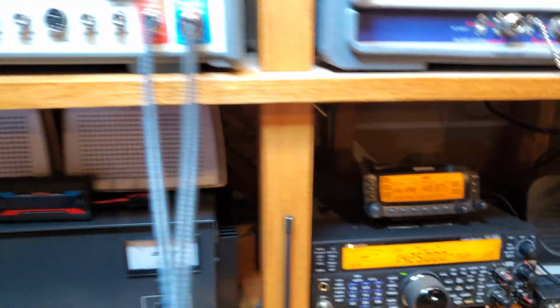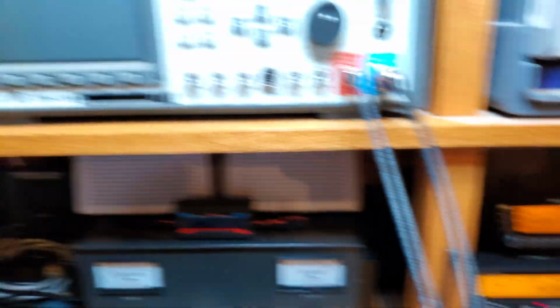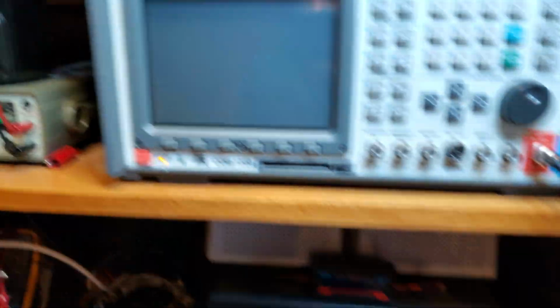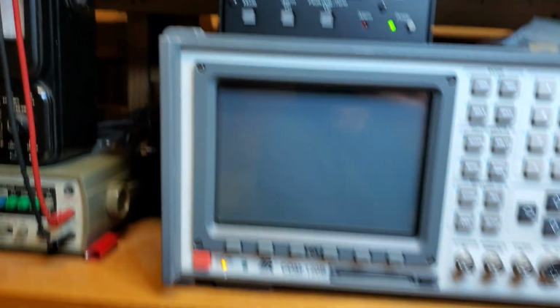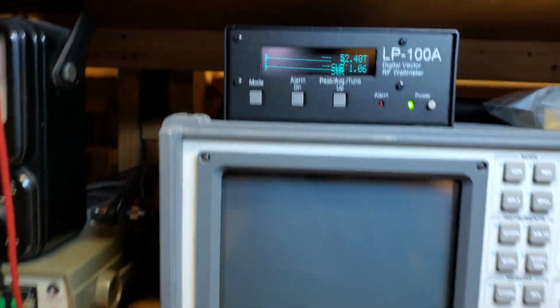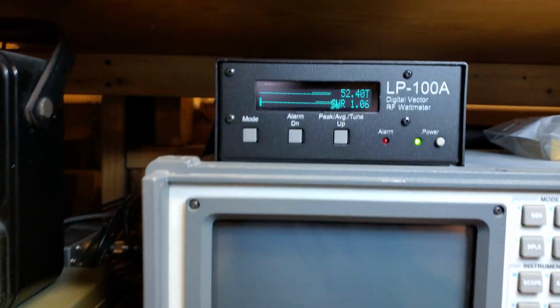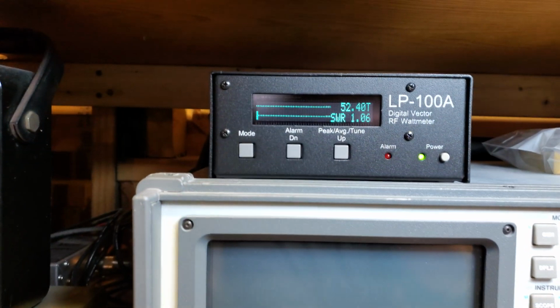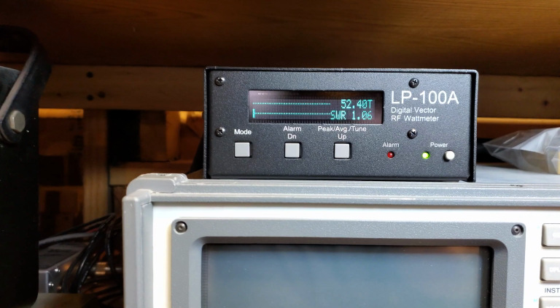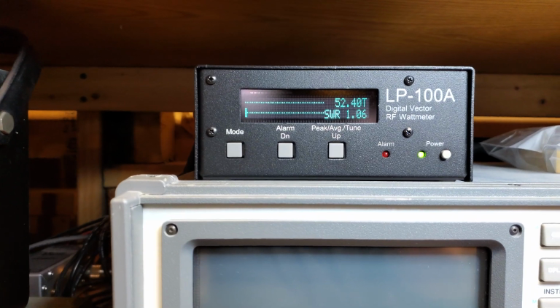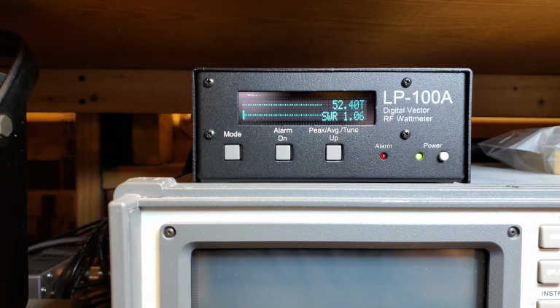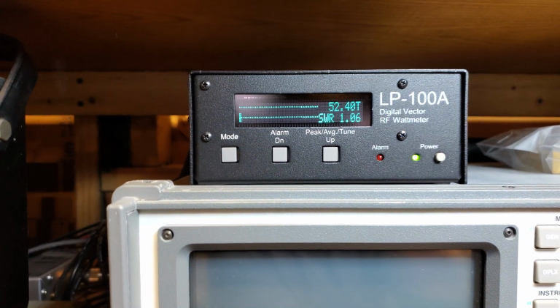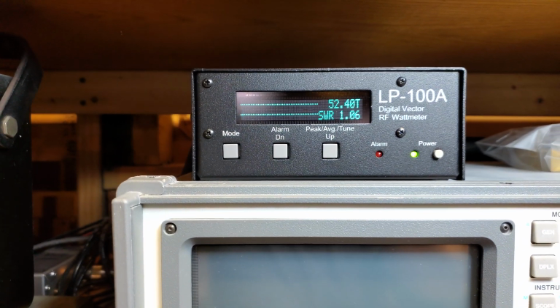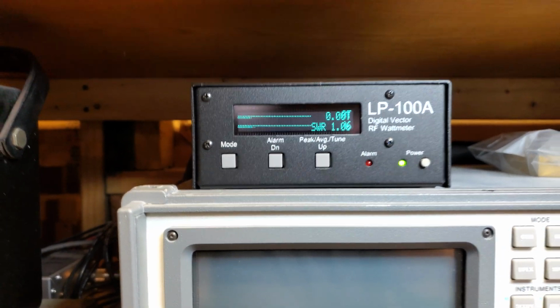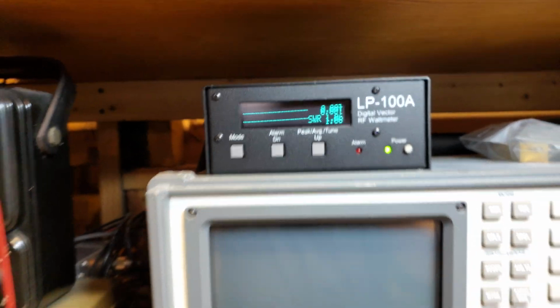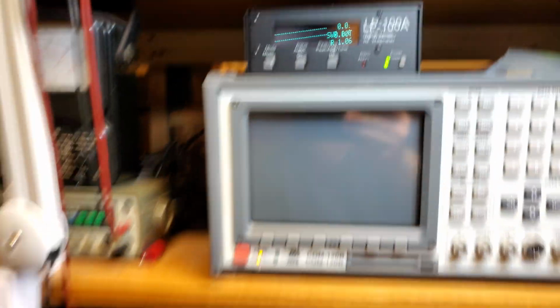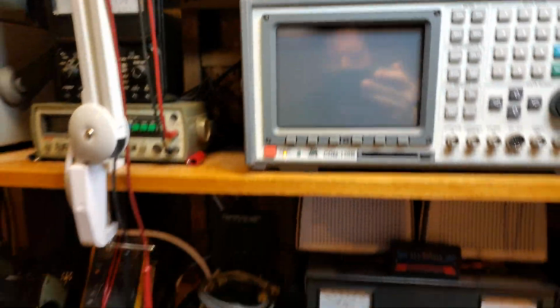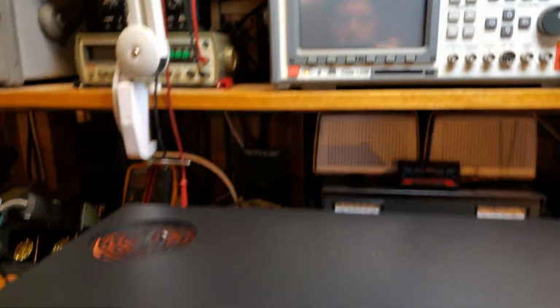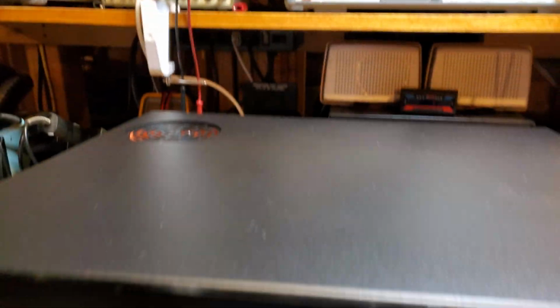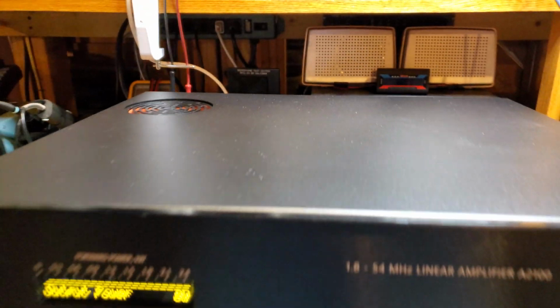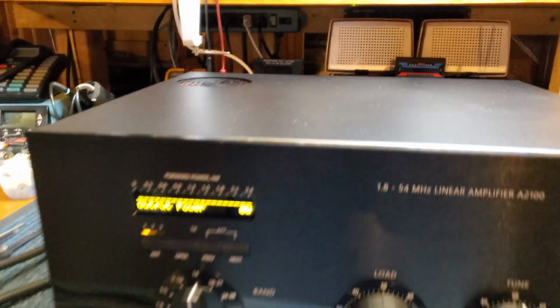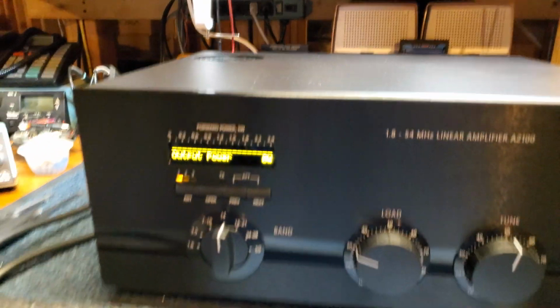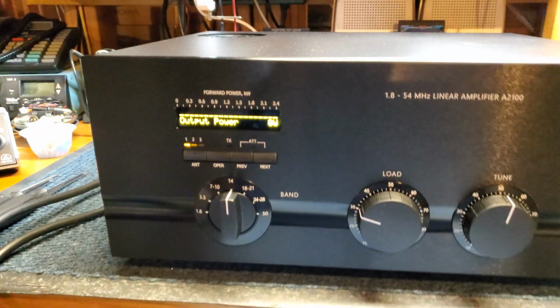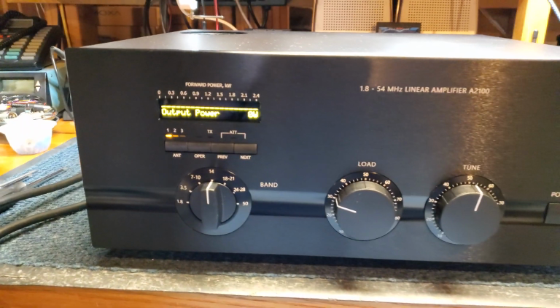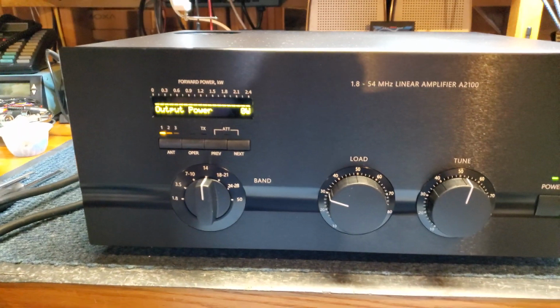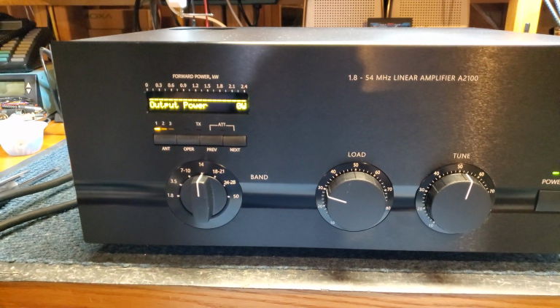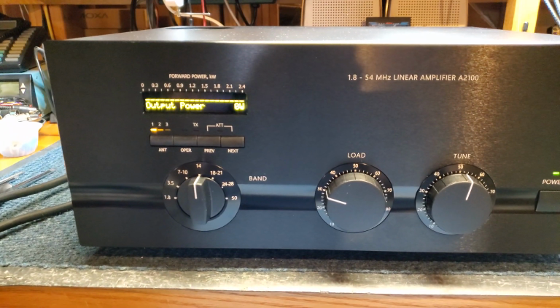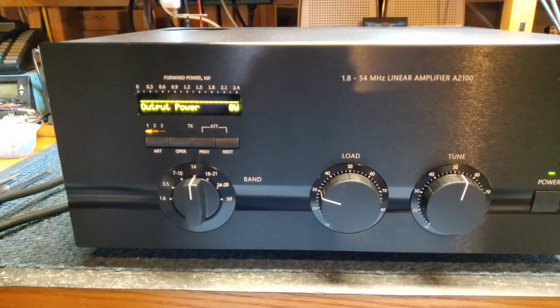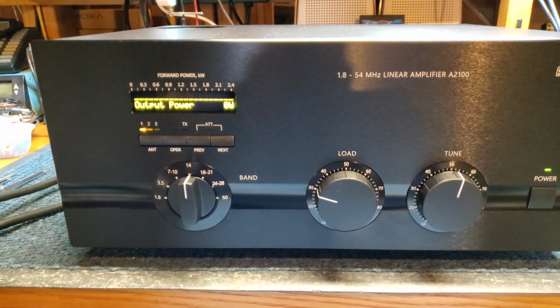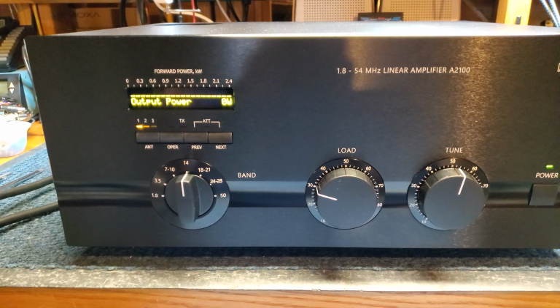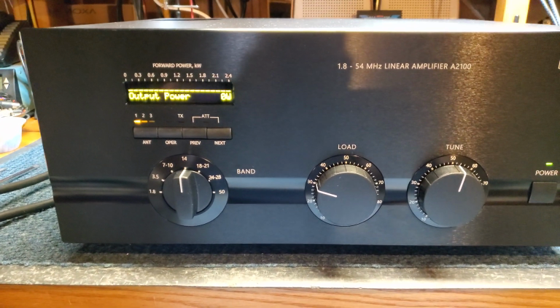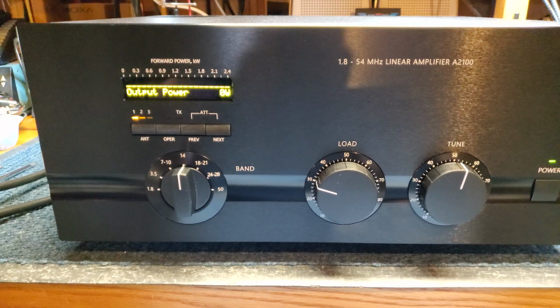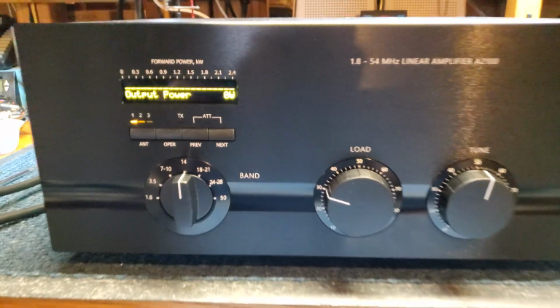Through the amplifier we're measuring approximately 52 and a half watts. There's a little bit of IR loss through the internal relay.